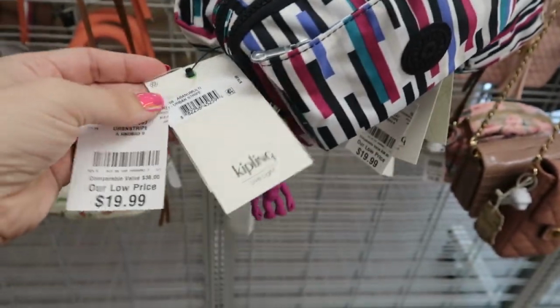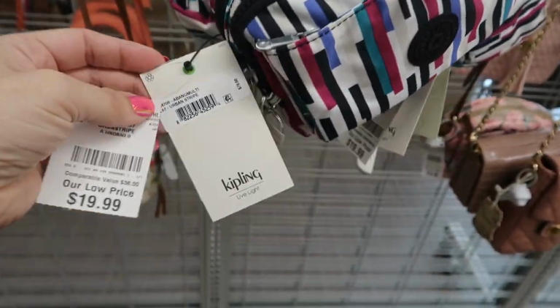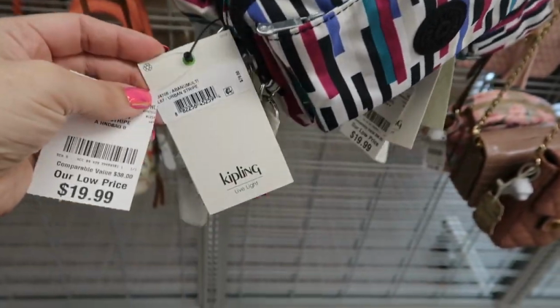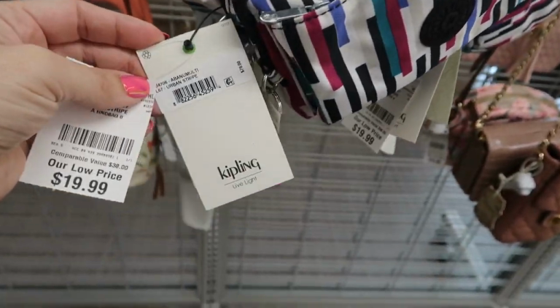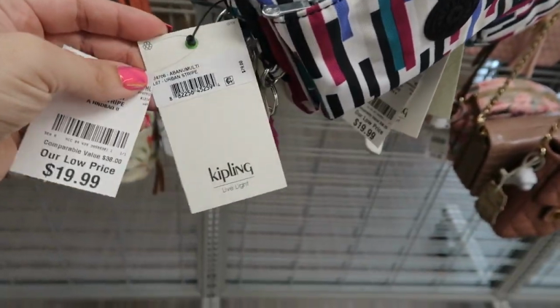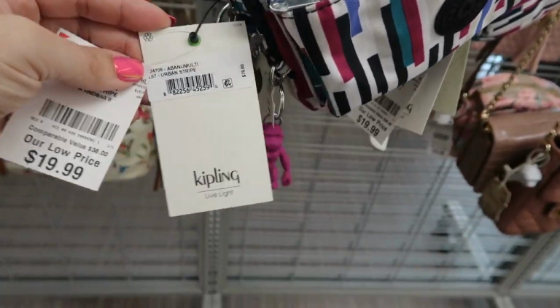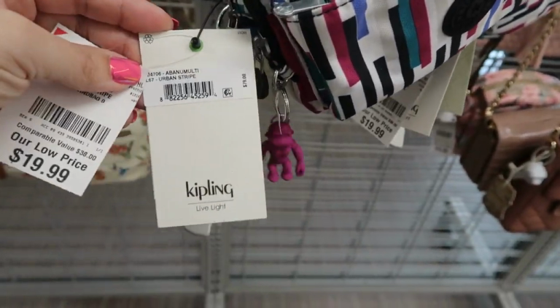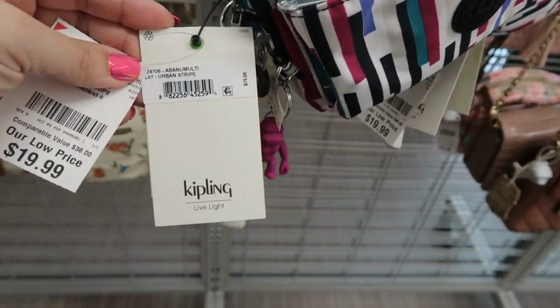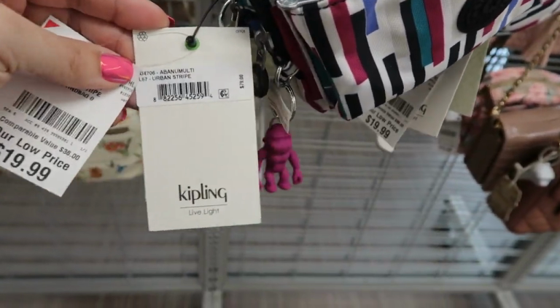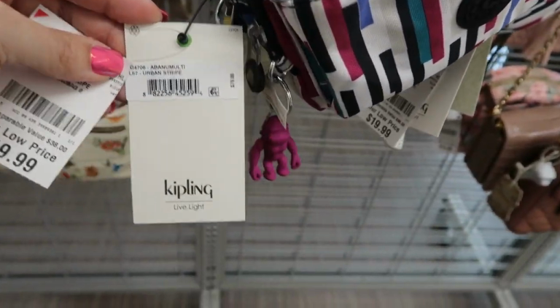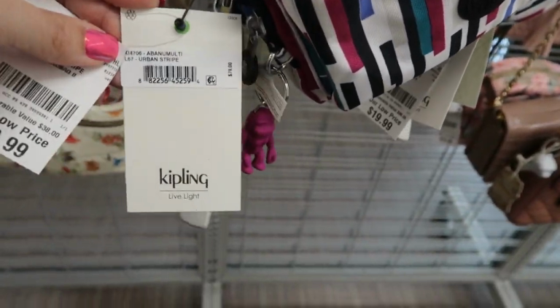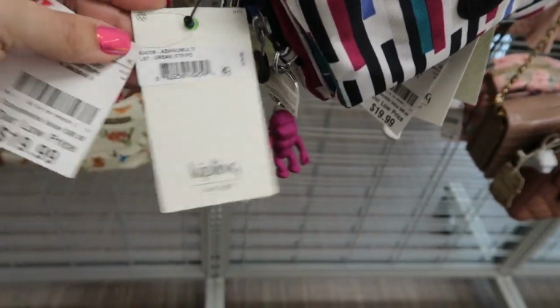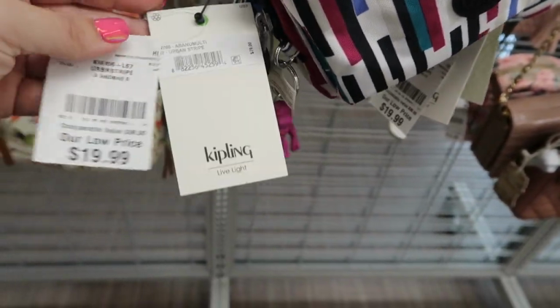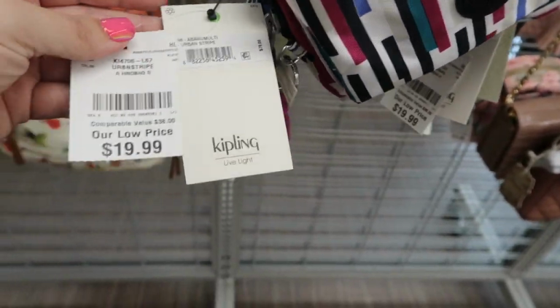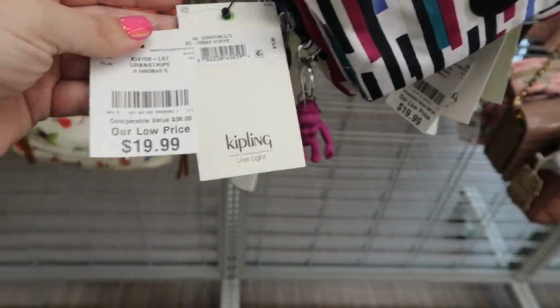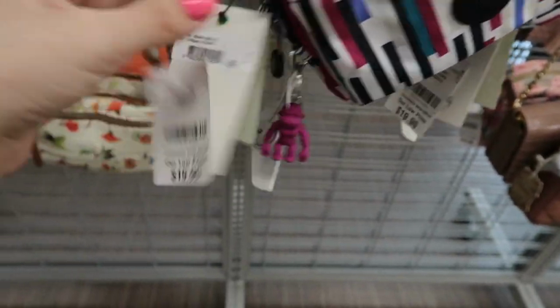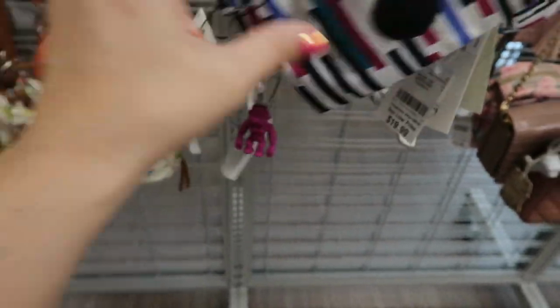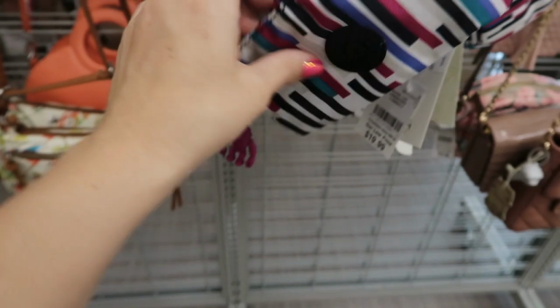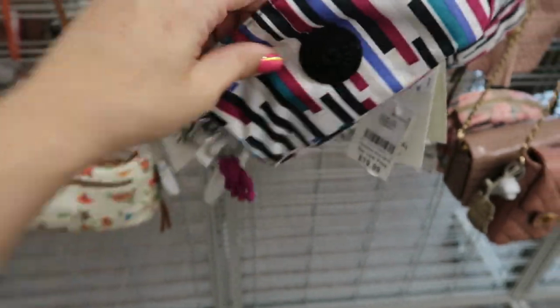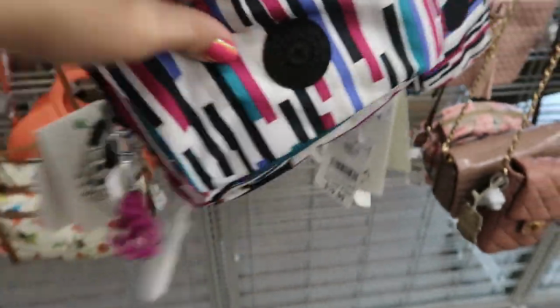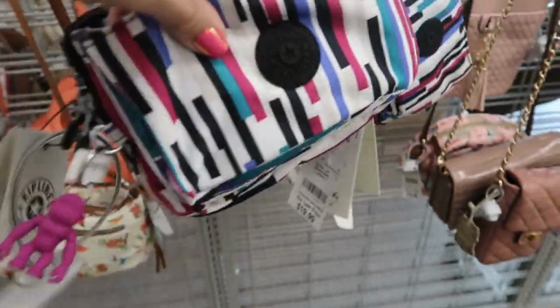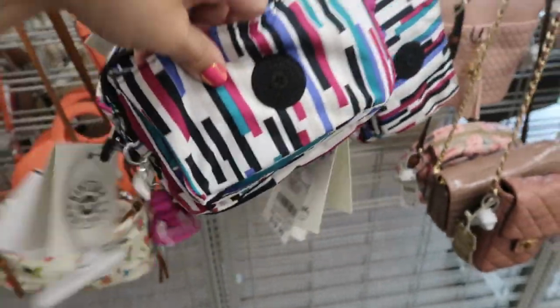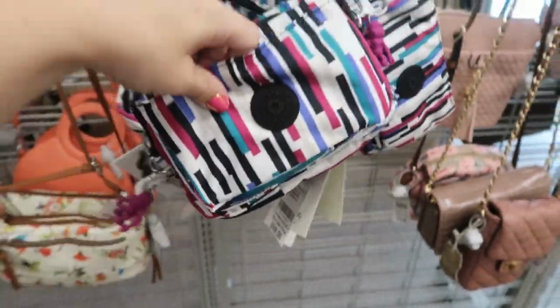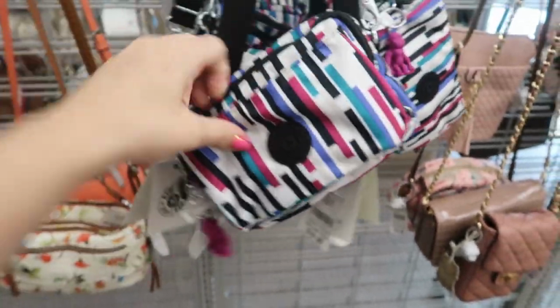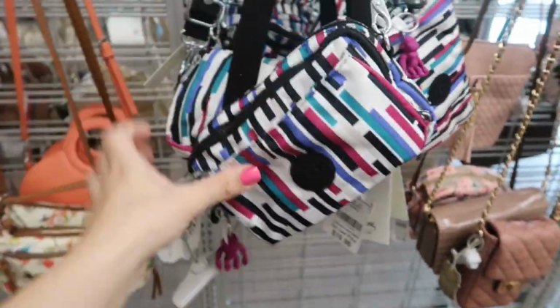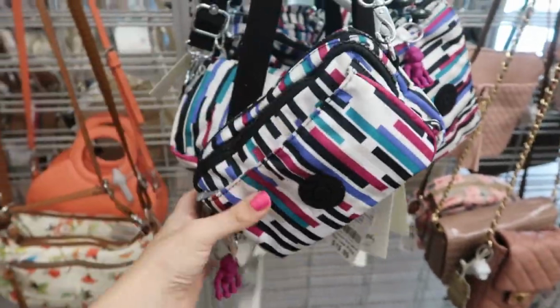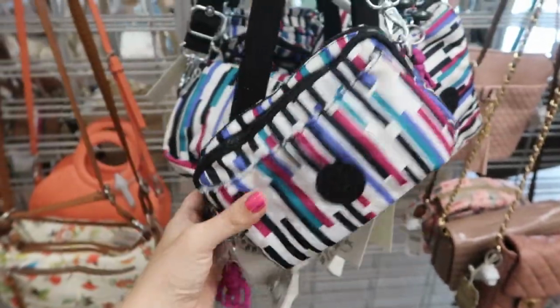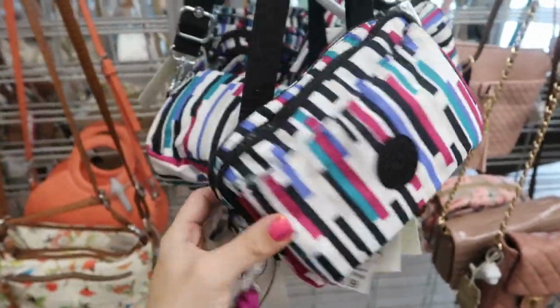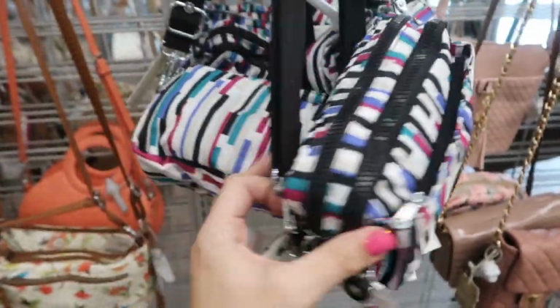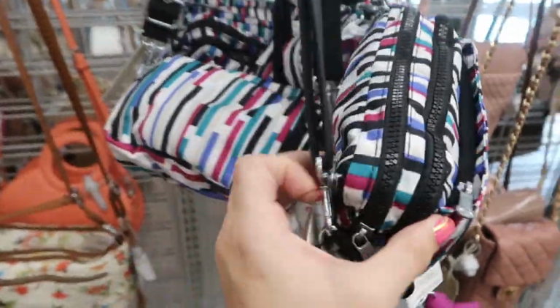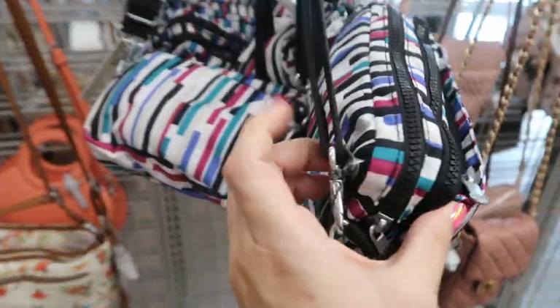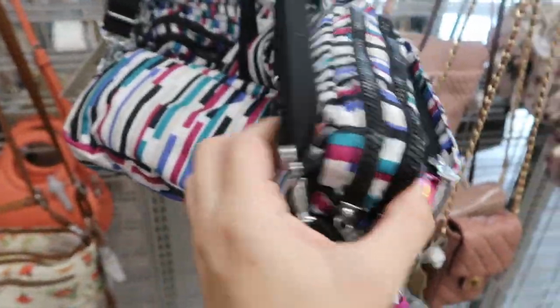I'm noticing a new little bag from Kipling — it retails for $79 and it's $19.99. It's a really cute crossbody.